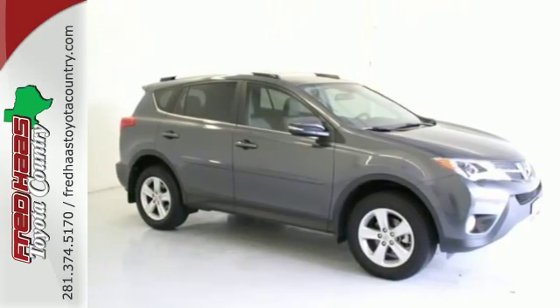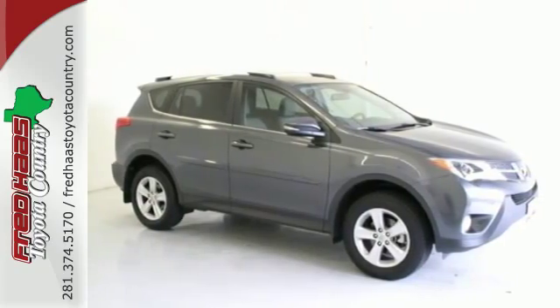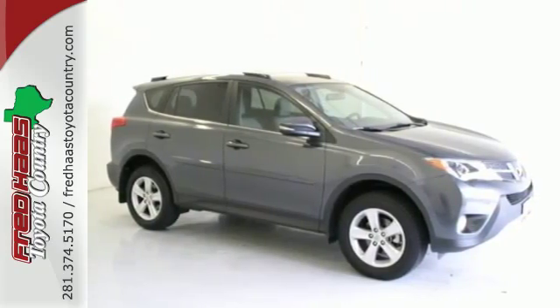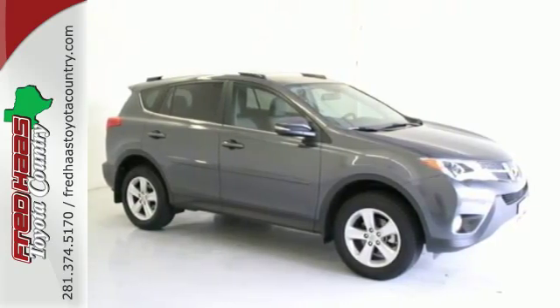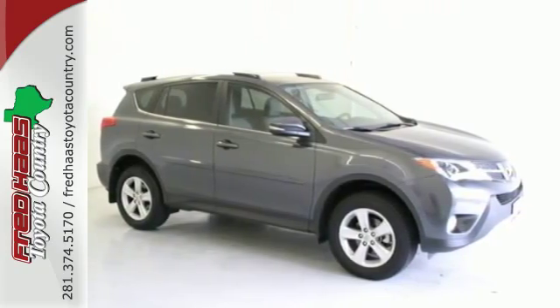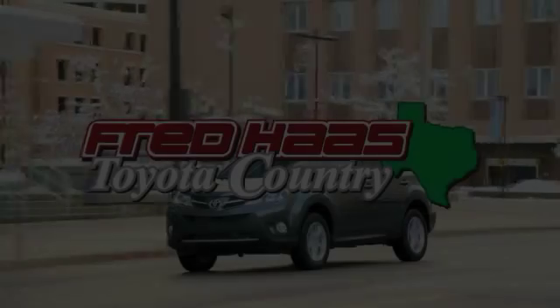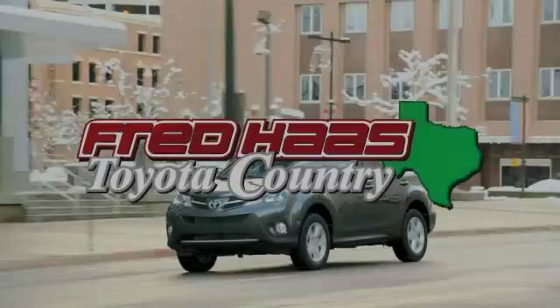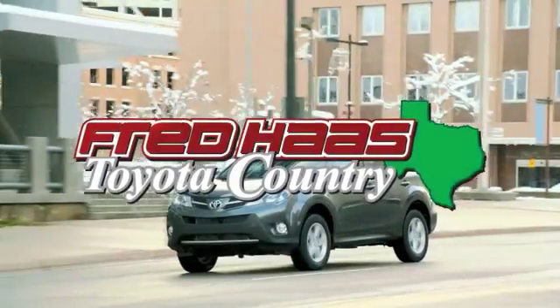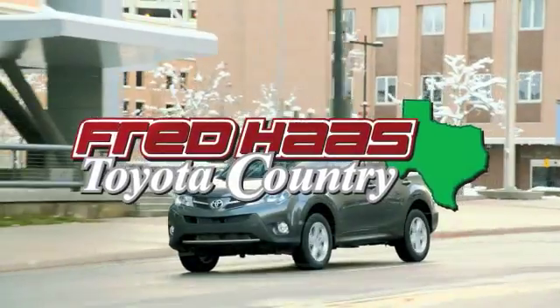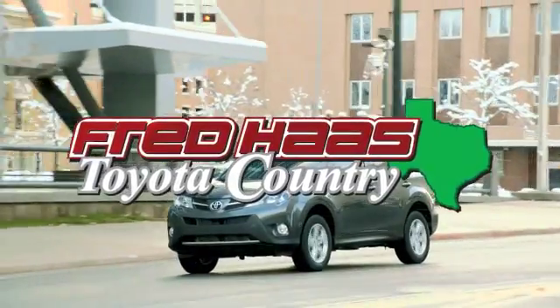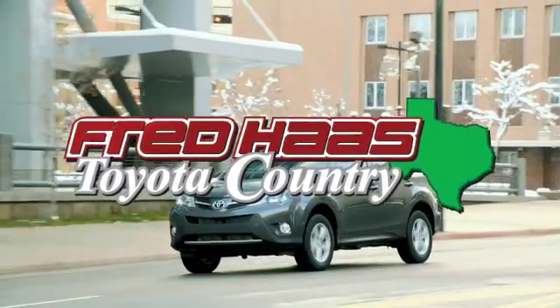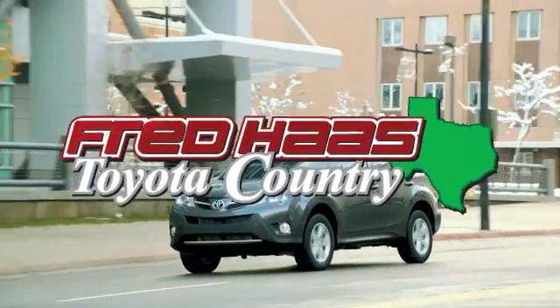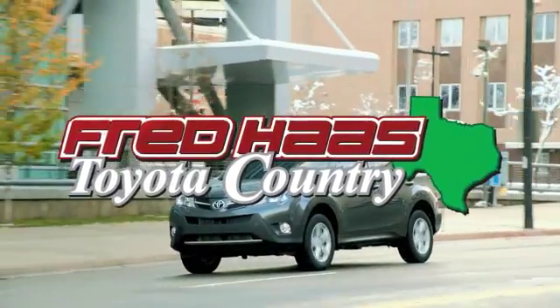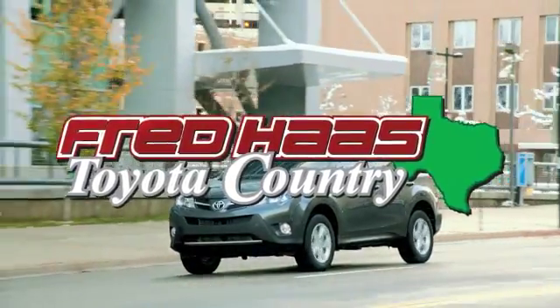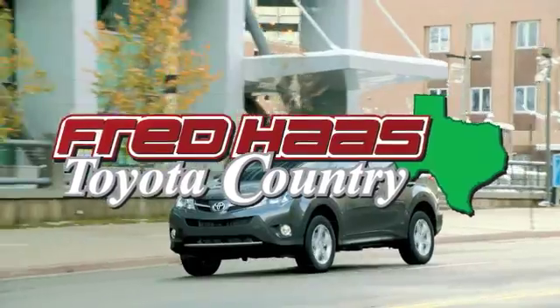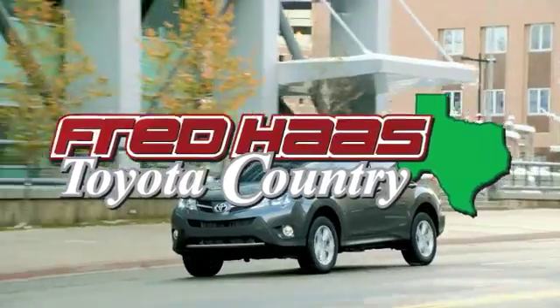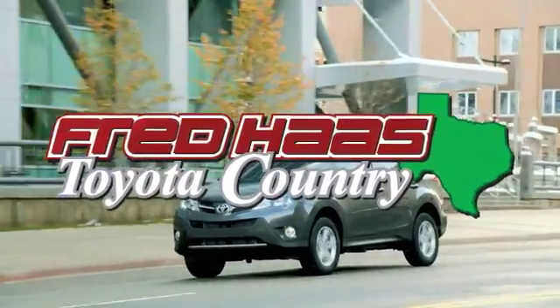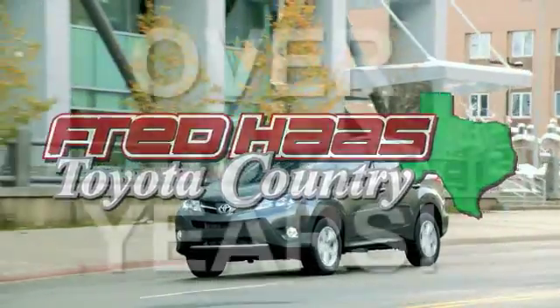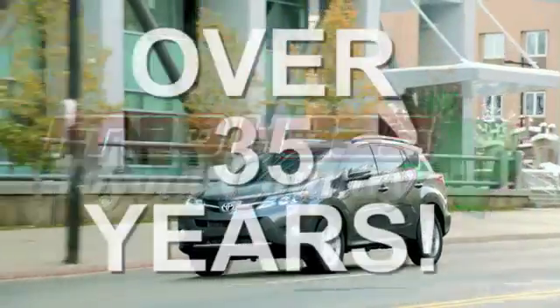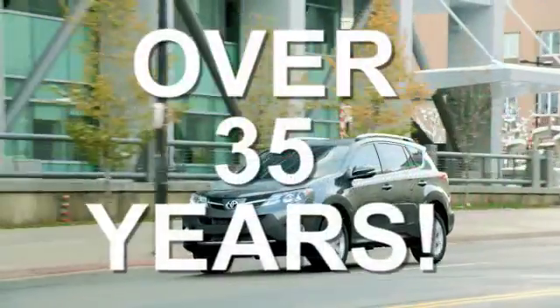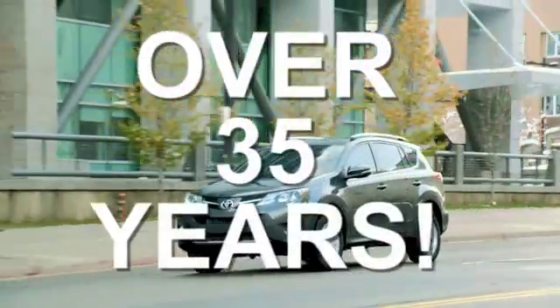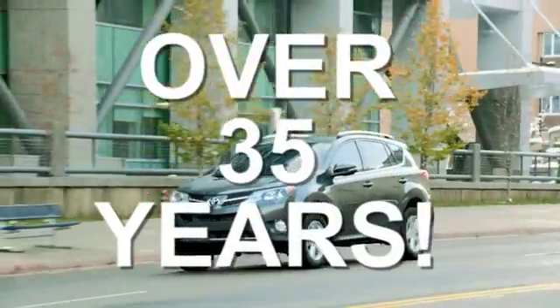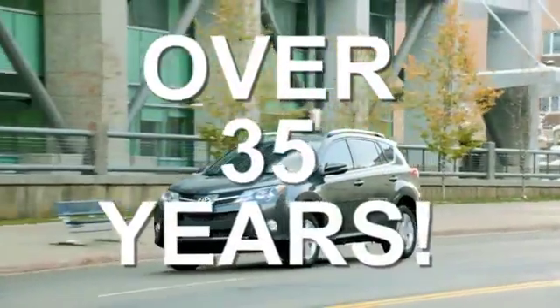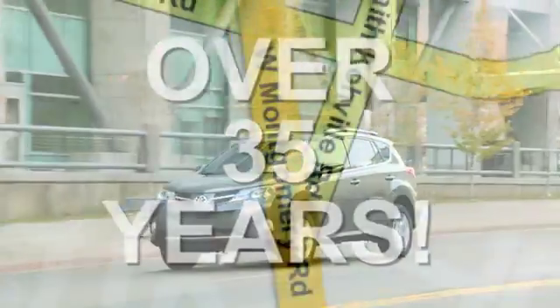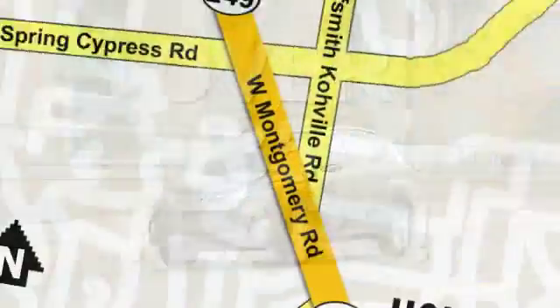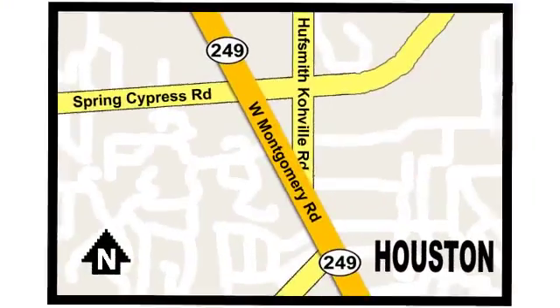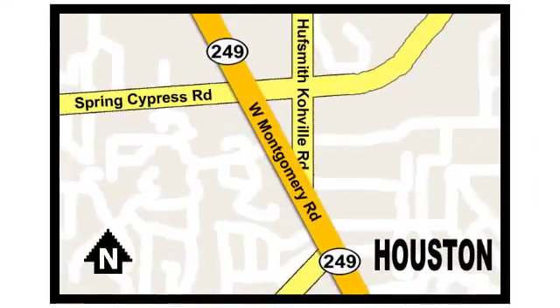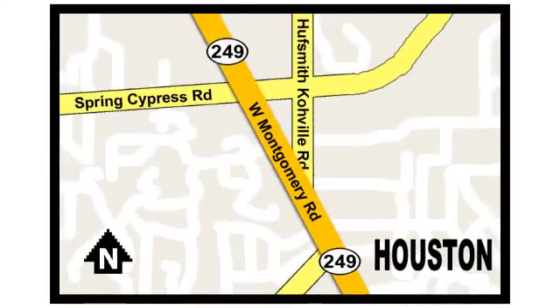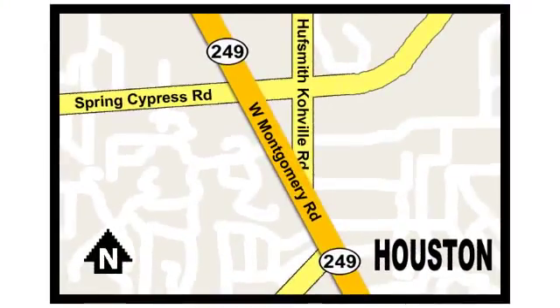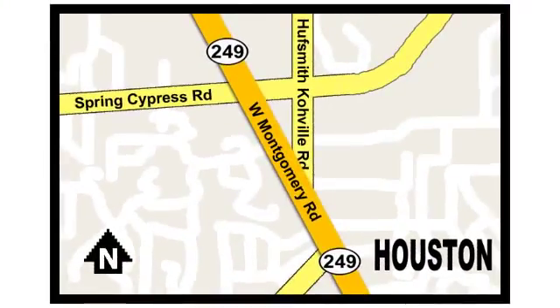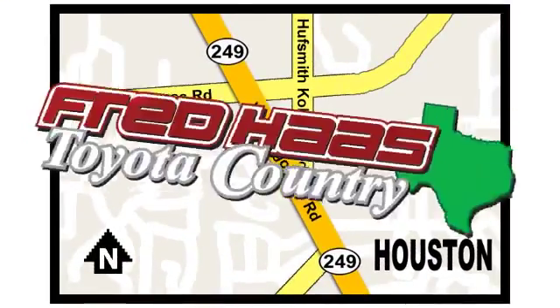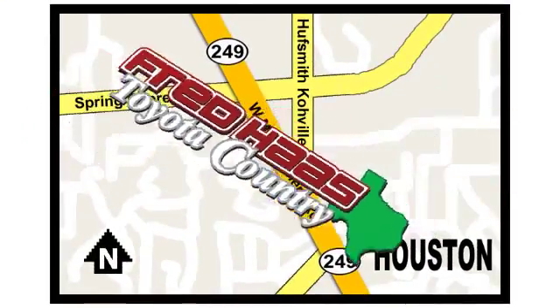Fred Haas, proudly serving our community for more than 35 years. Fred Haas Toyota Country, Highway 249 at Spring Cypress, just two miles north of Willowbrook Mall.